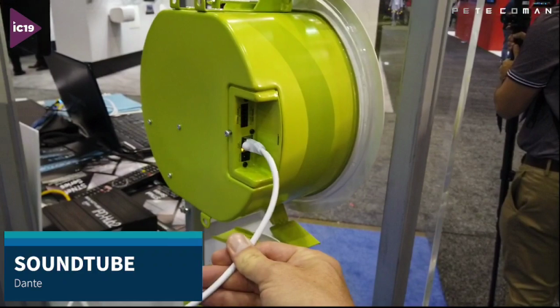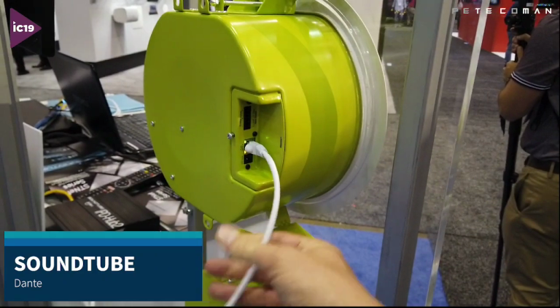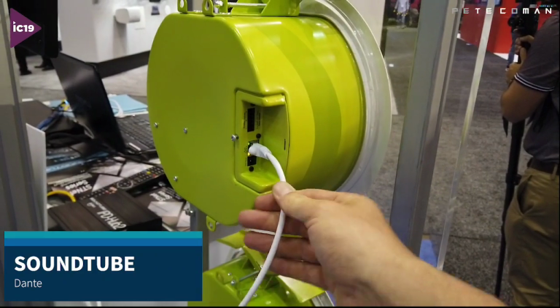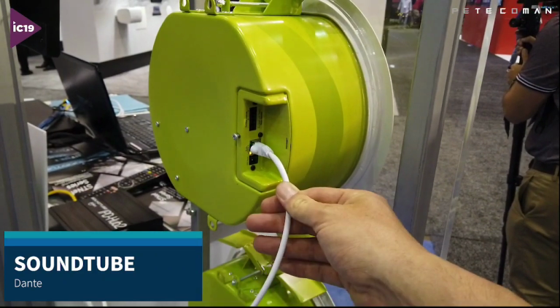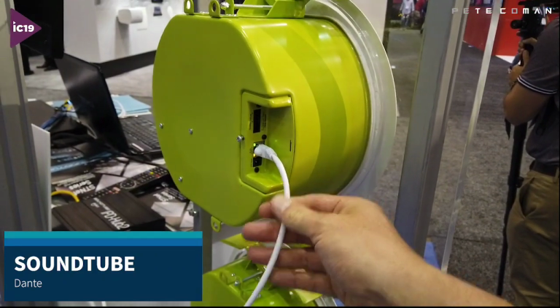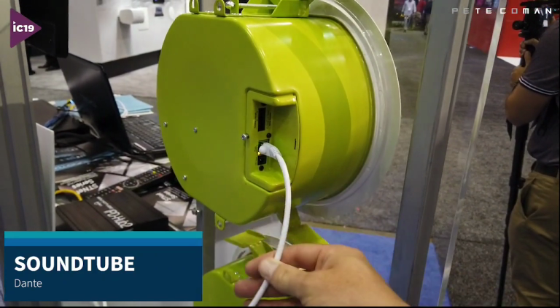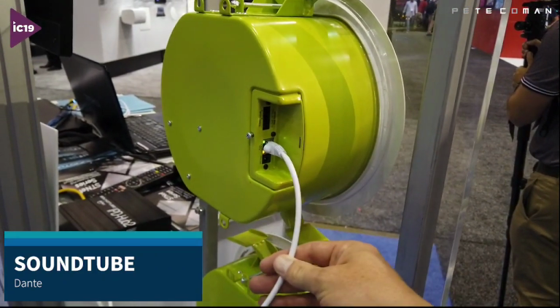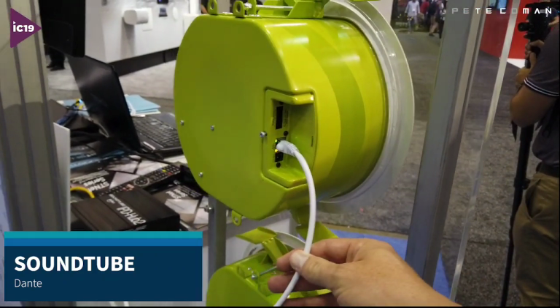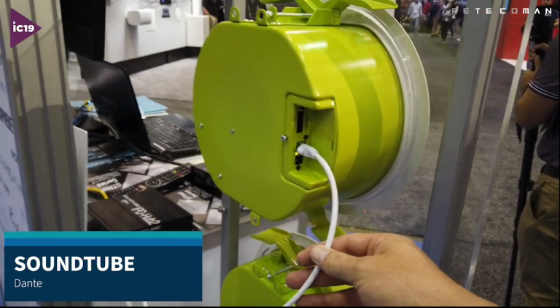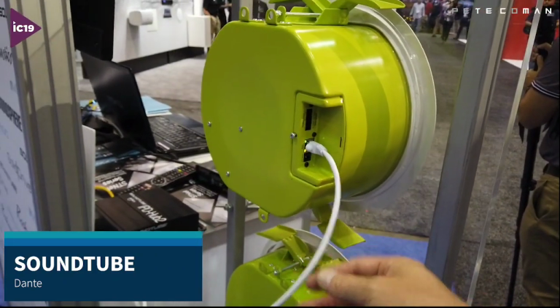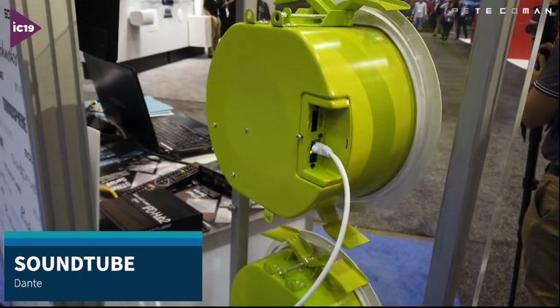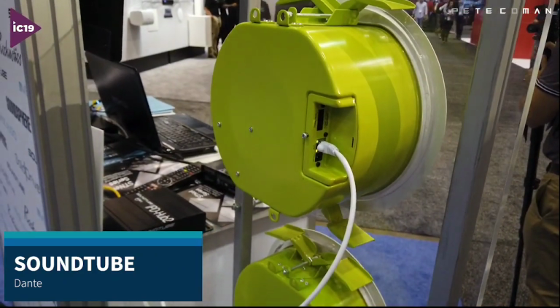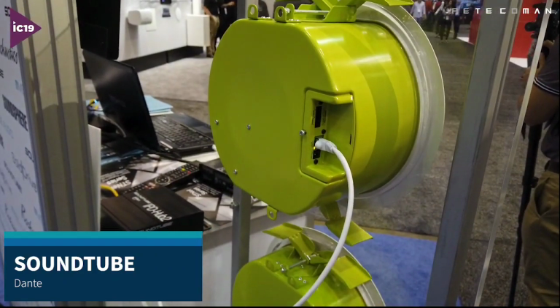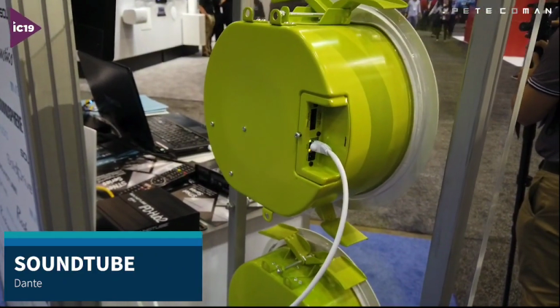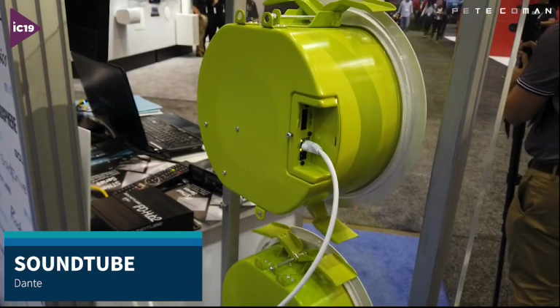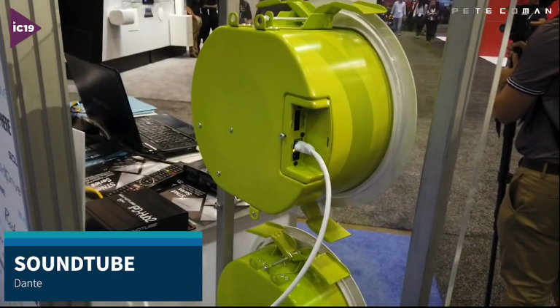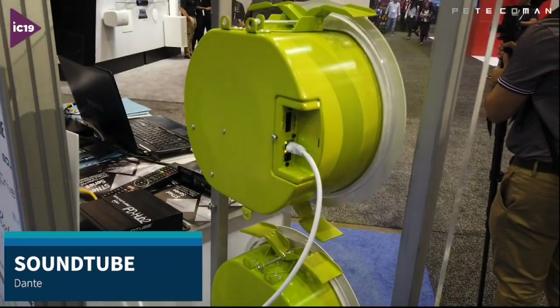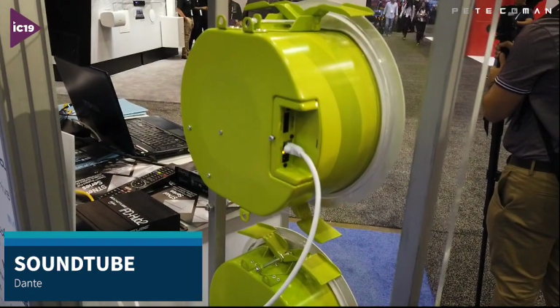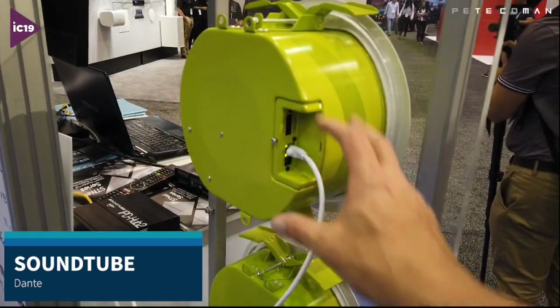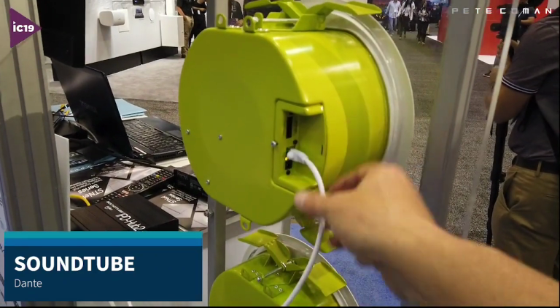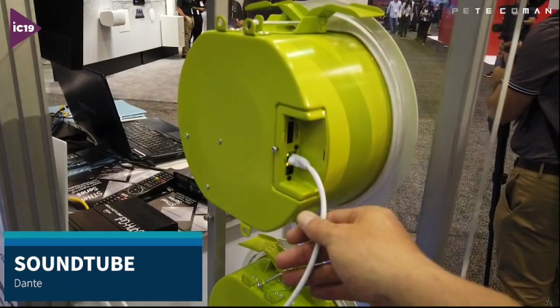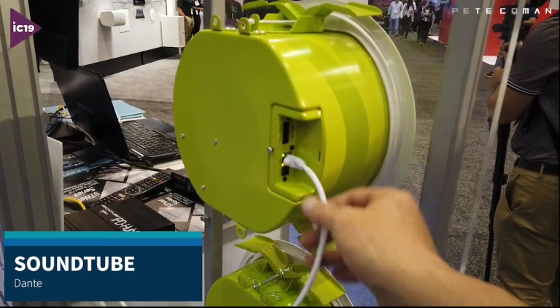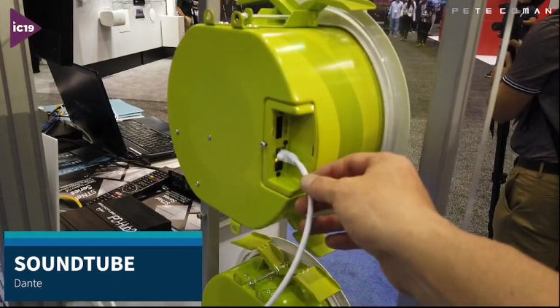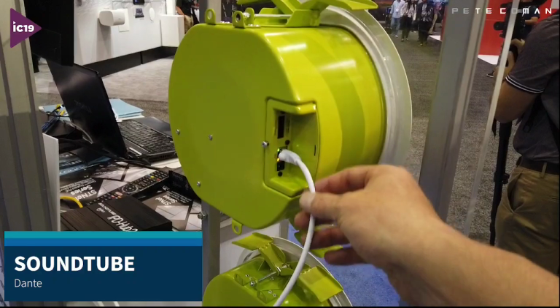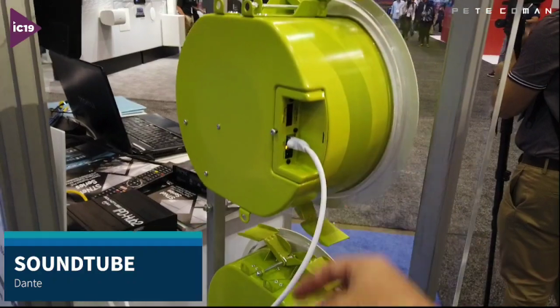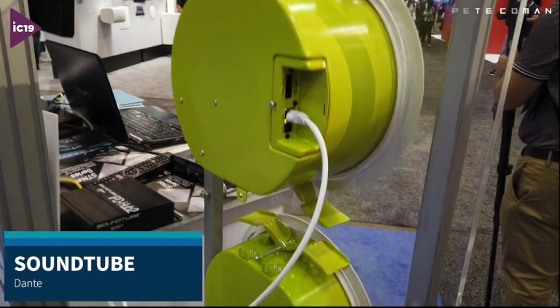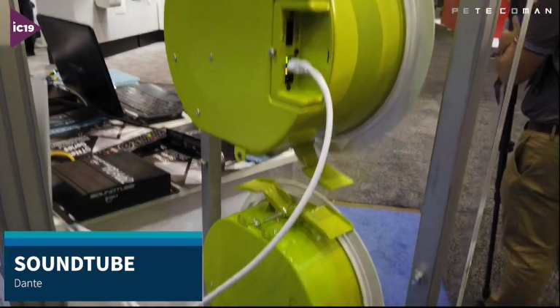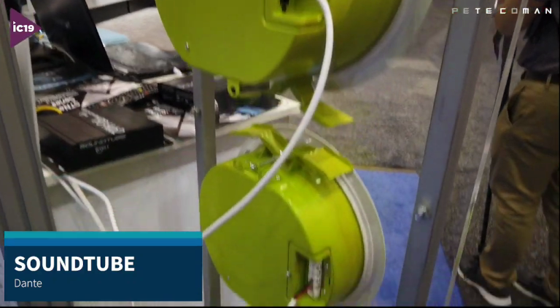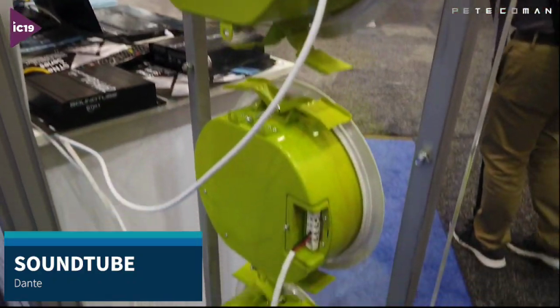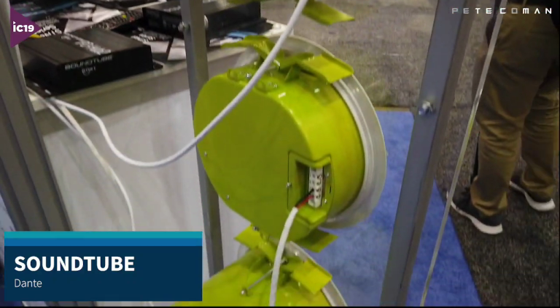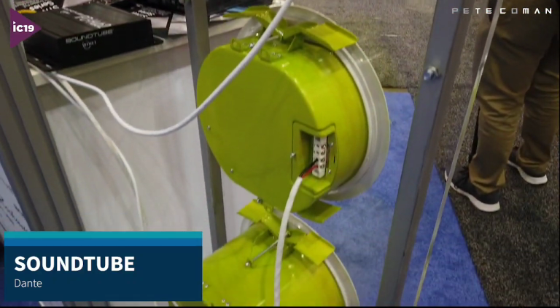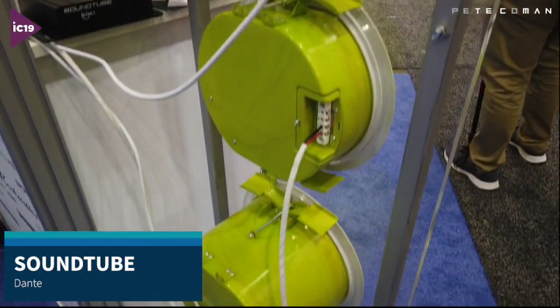It can be zoned as well, which is quite handy. Every network speaker can be a separate zone.